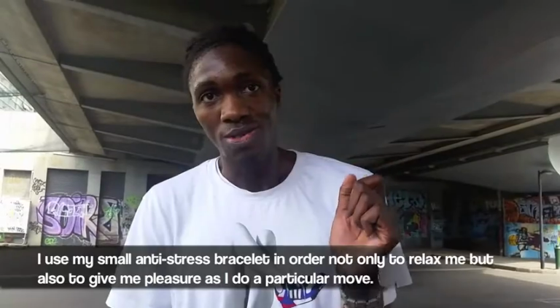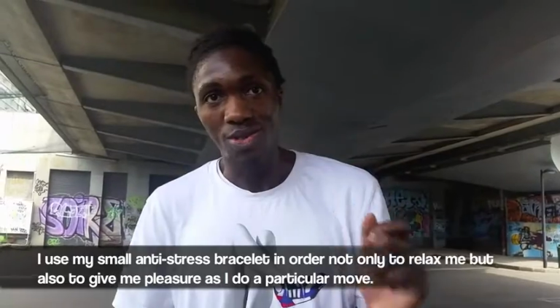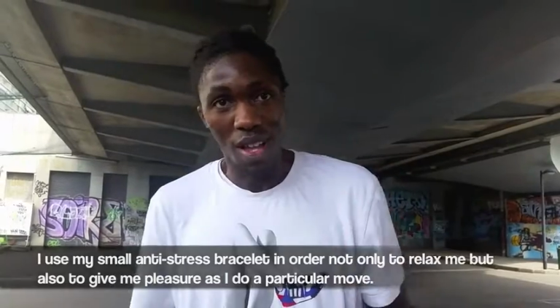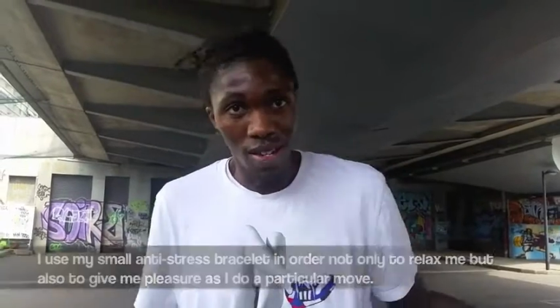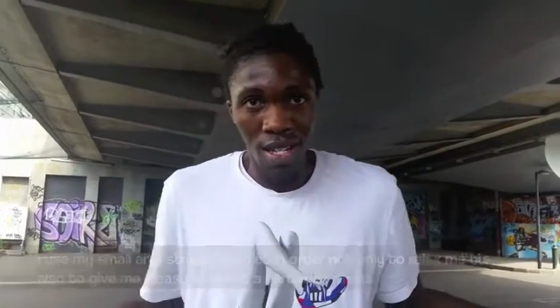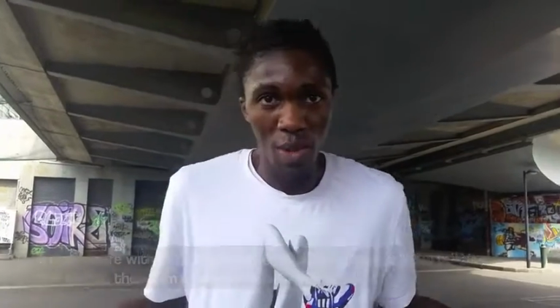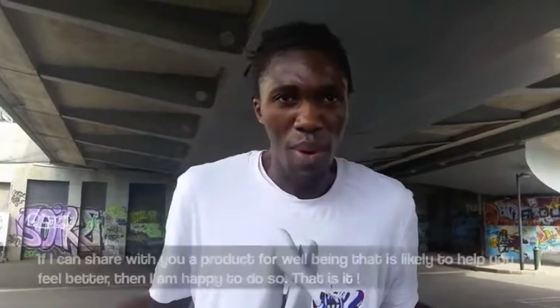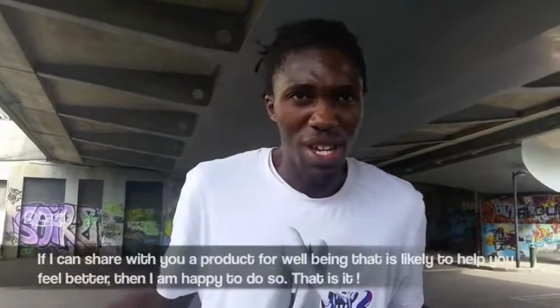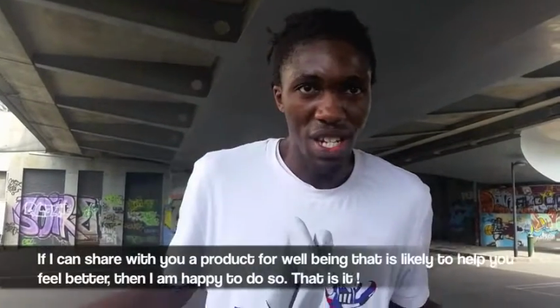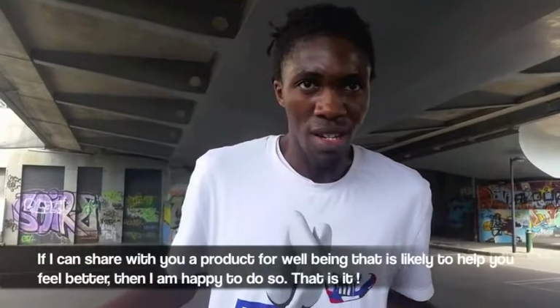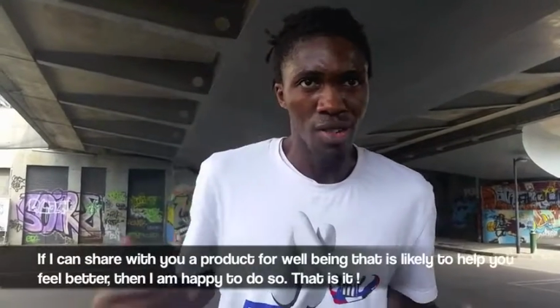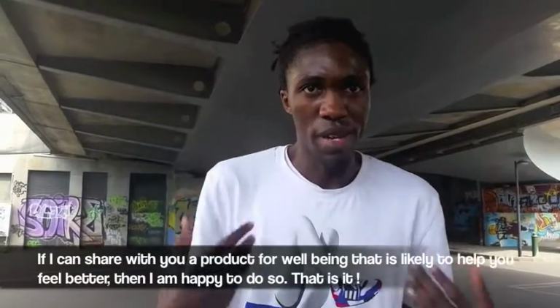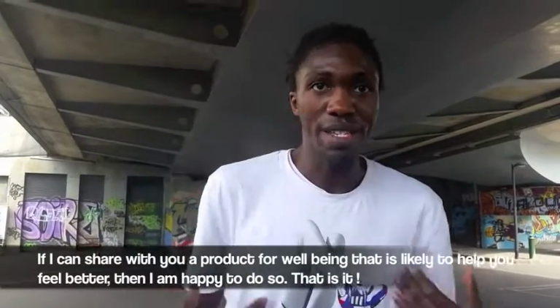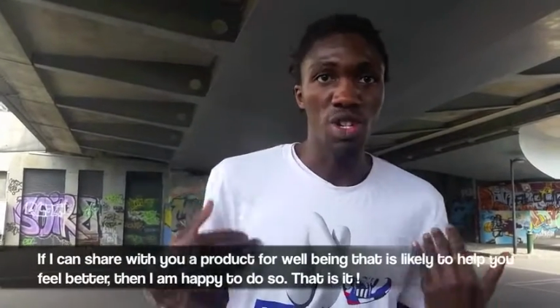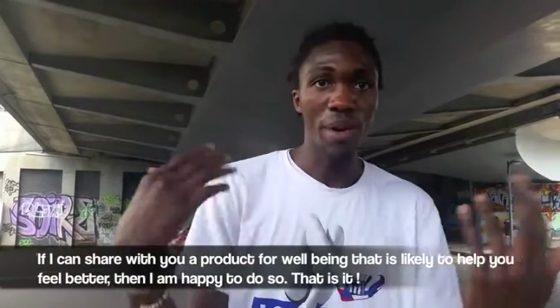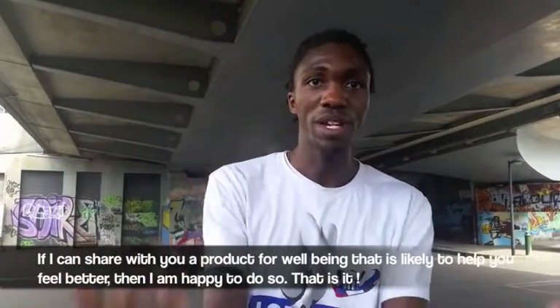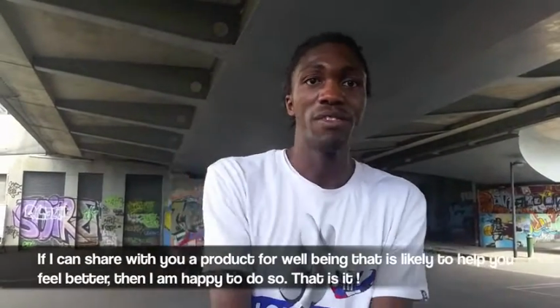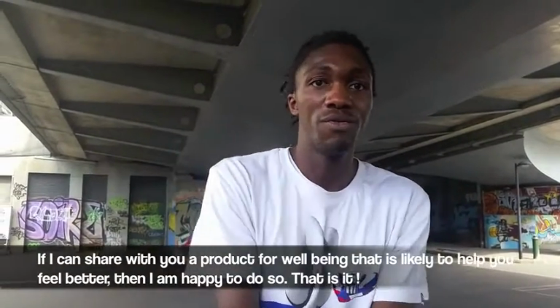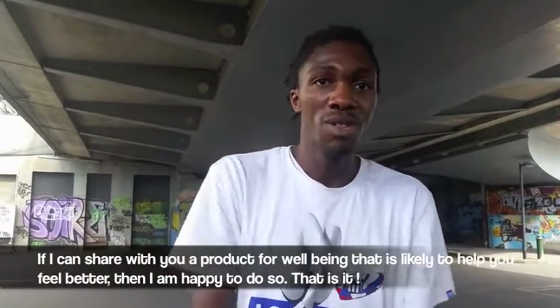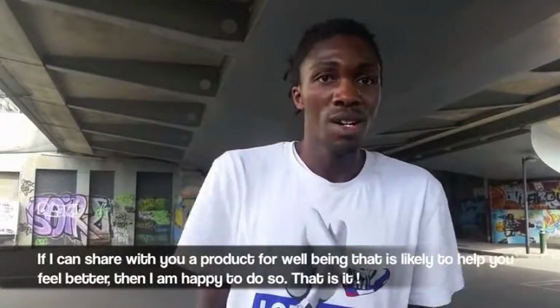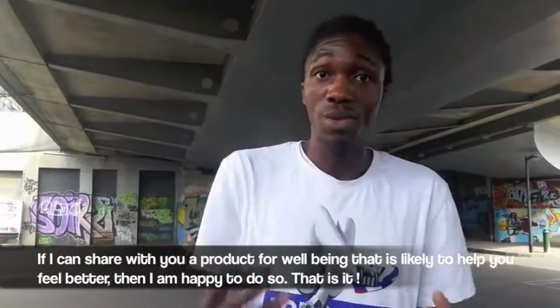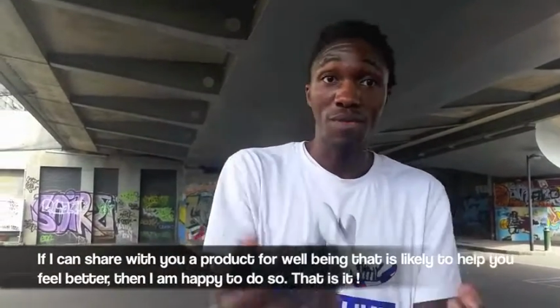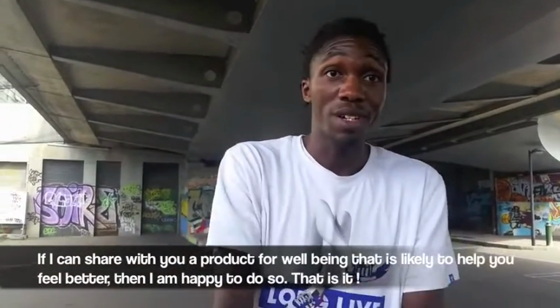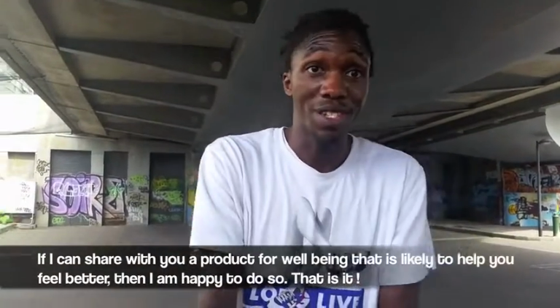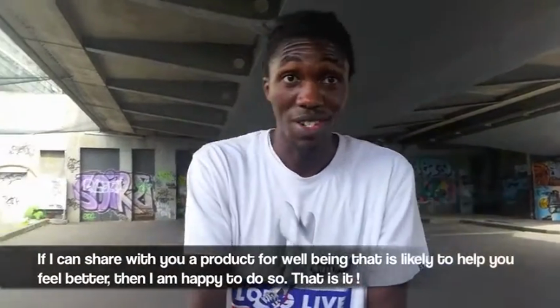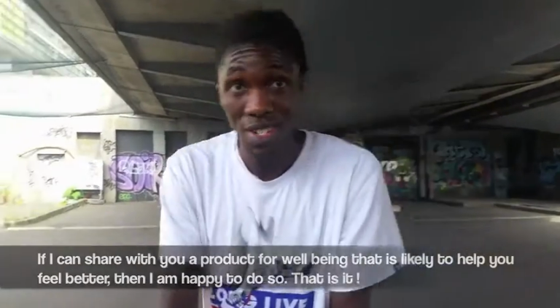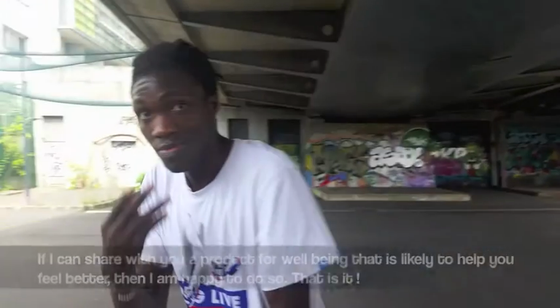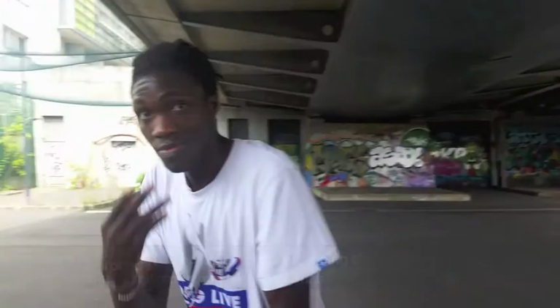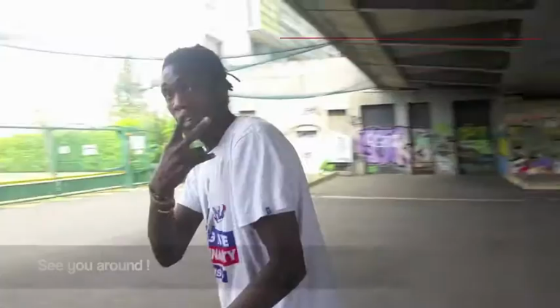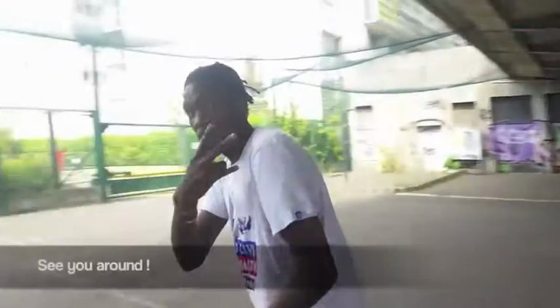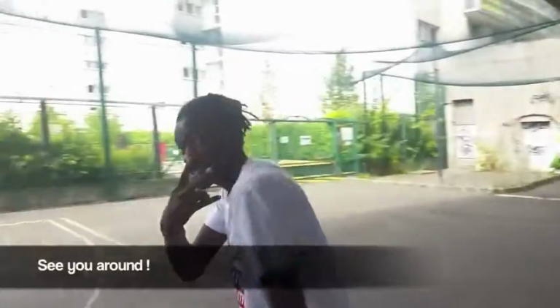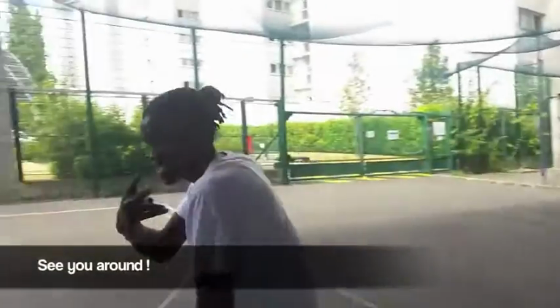So if I can share the well-being, I will share it with you, so that you will stay informed. Thank you.